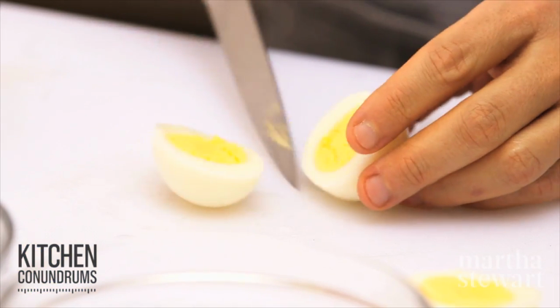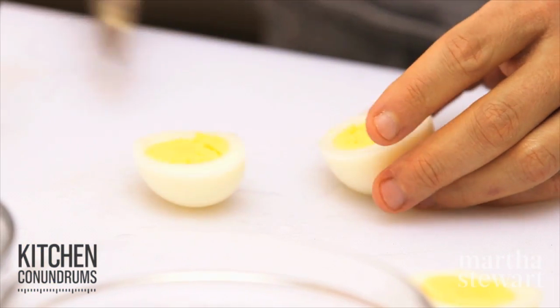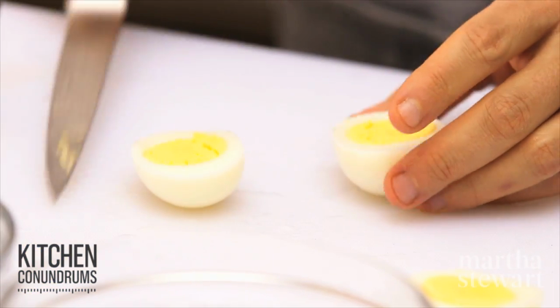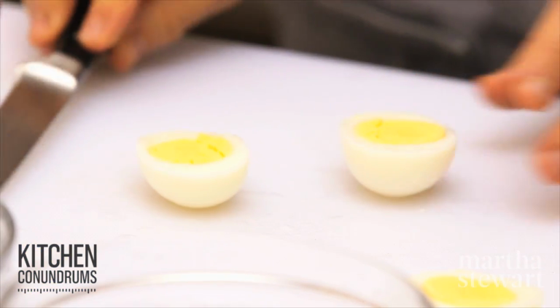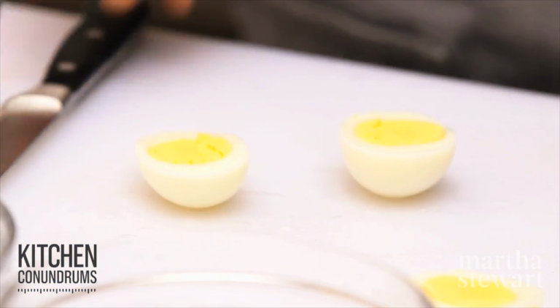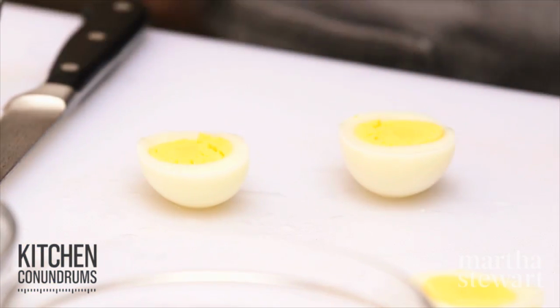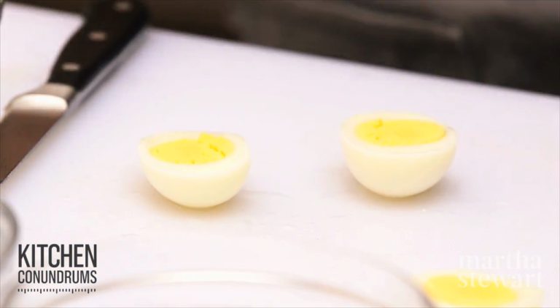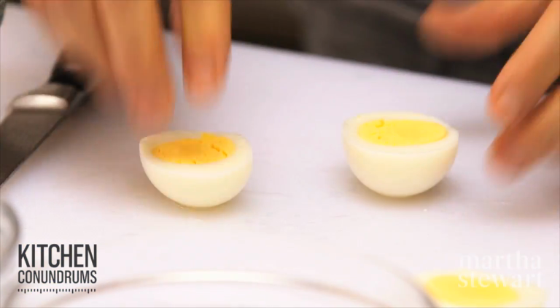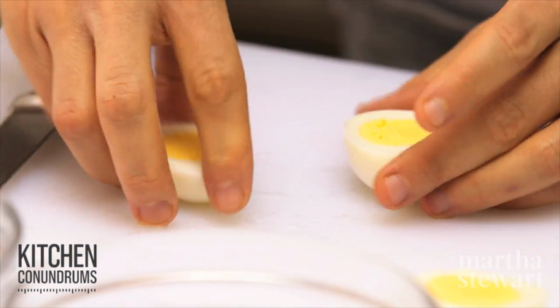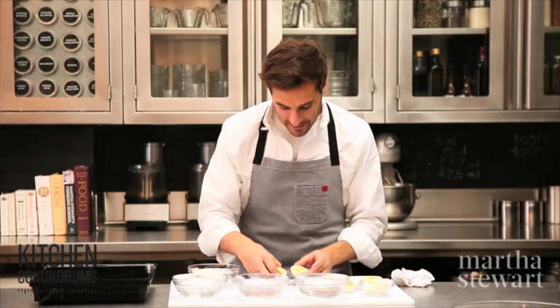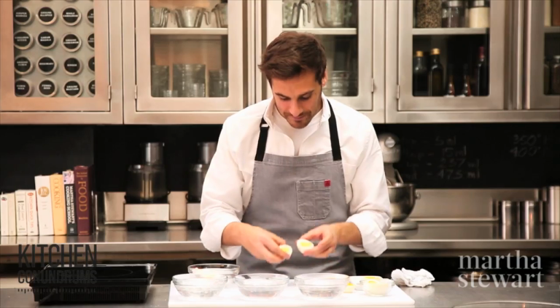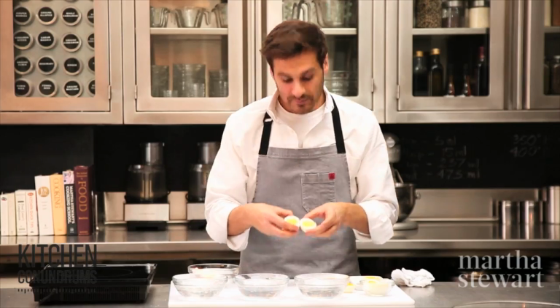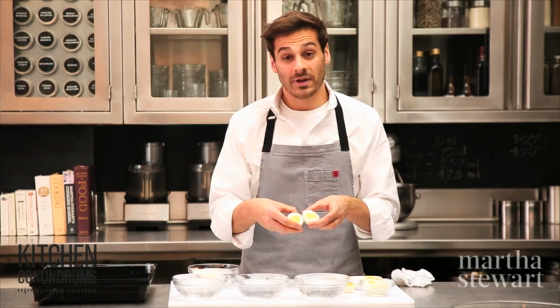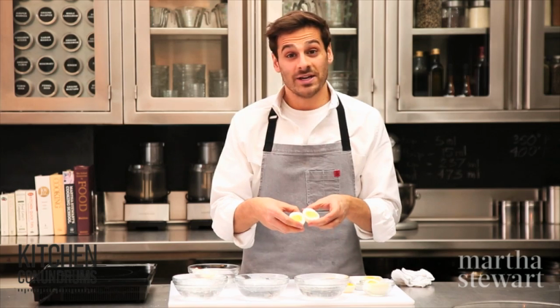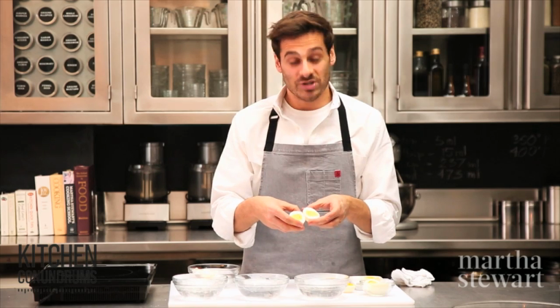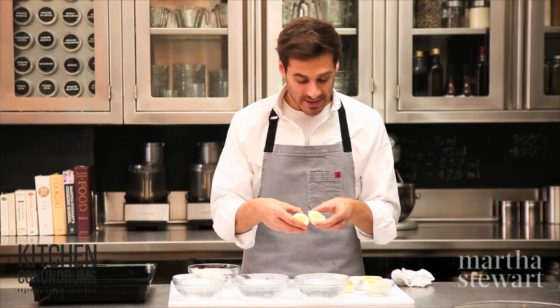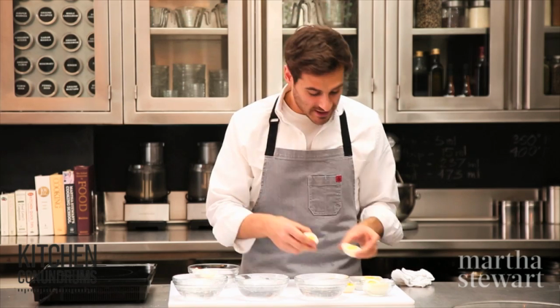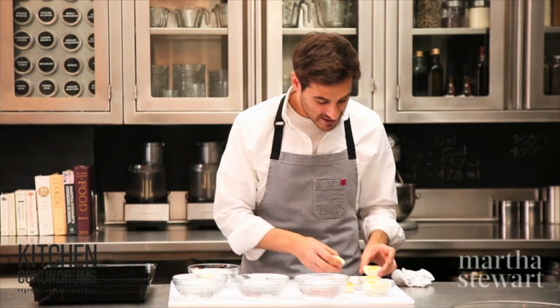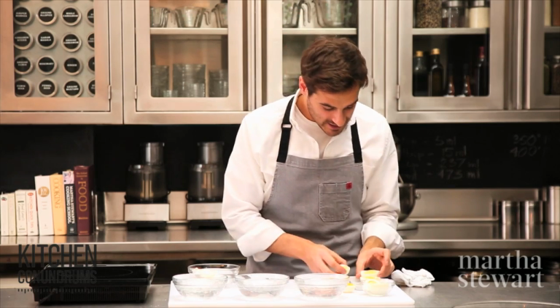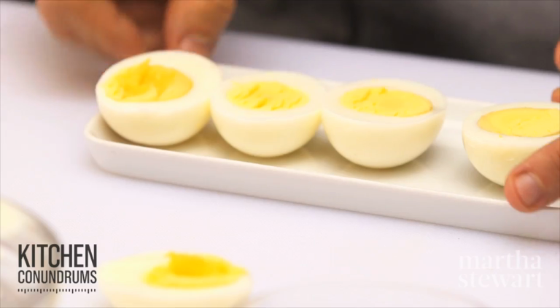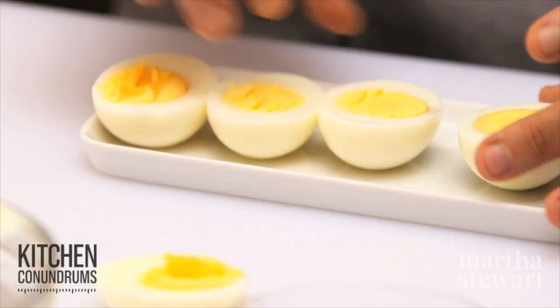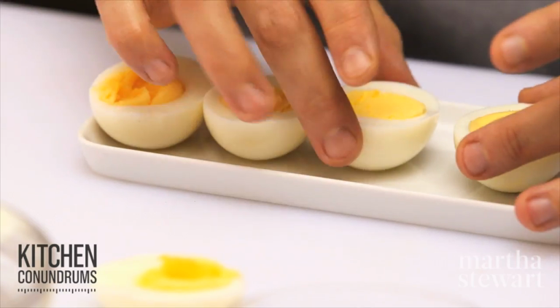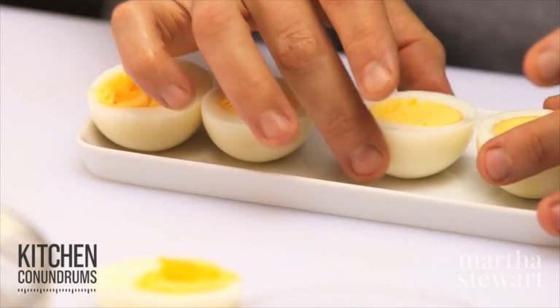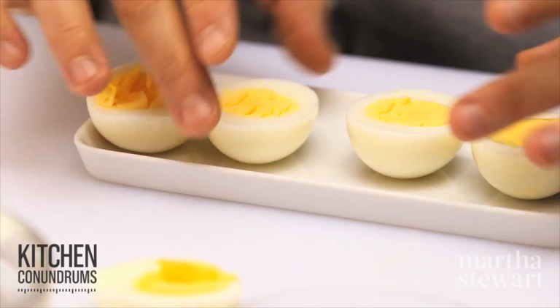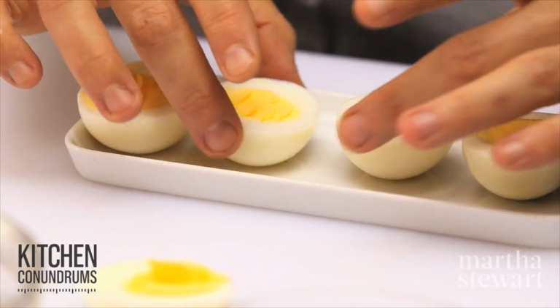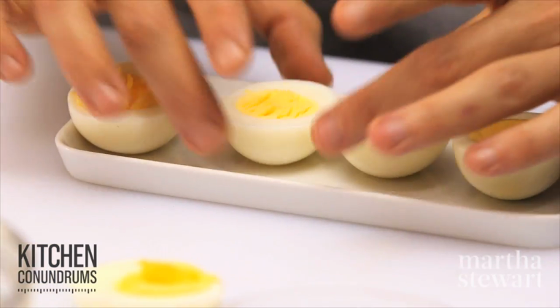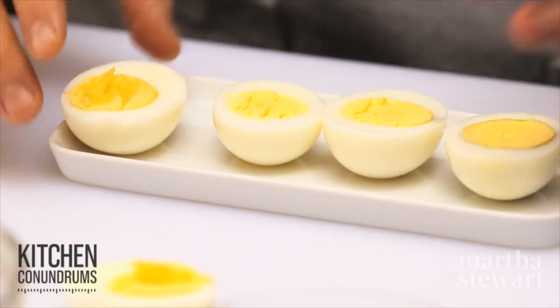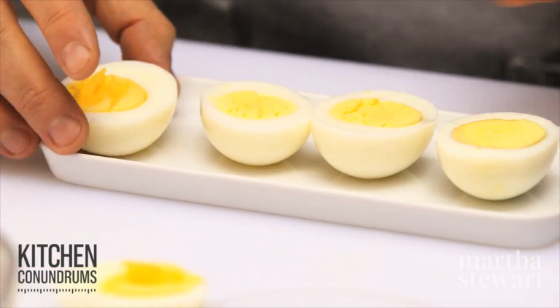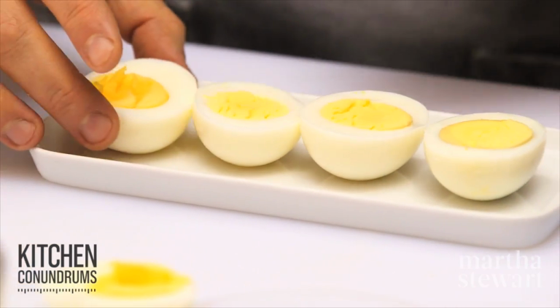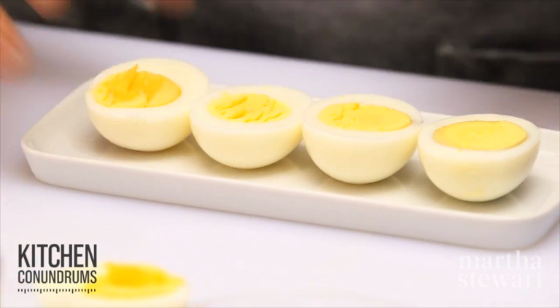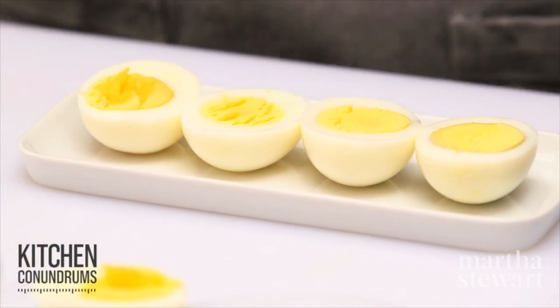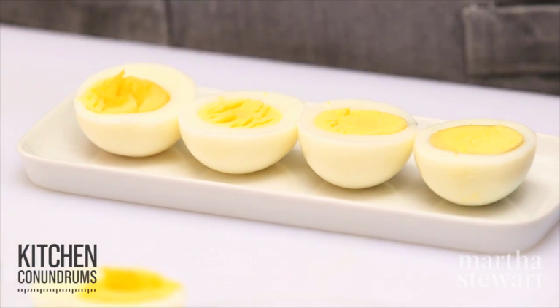And the 11-minute egg is just like this. And of course we have that overcooked egg.